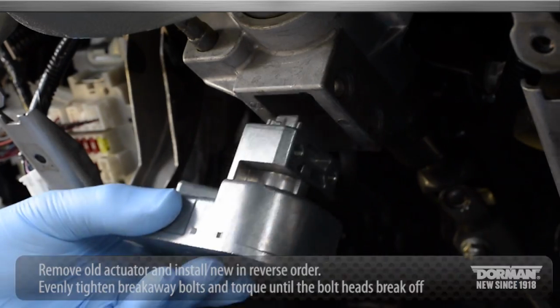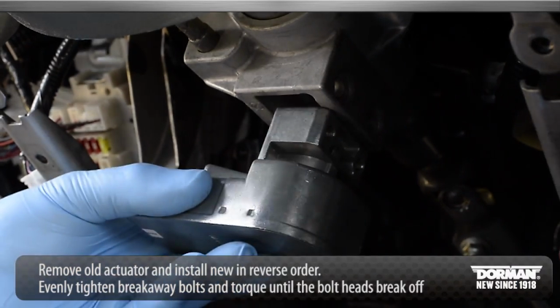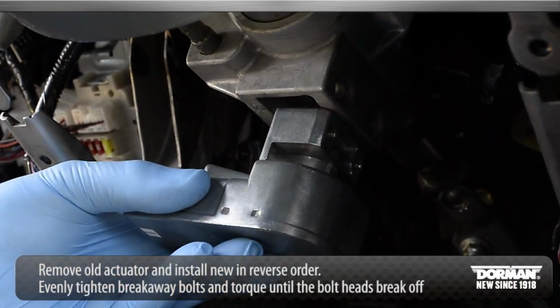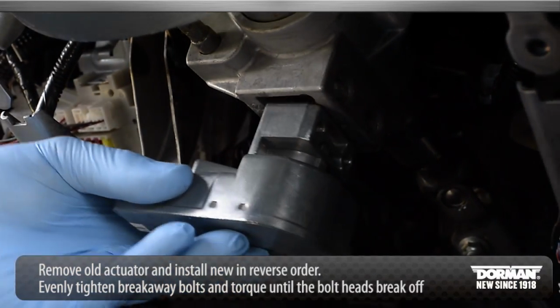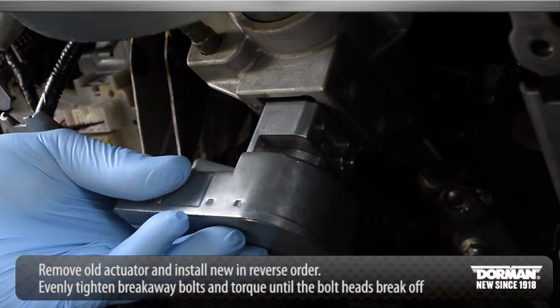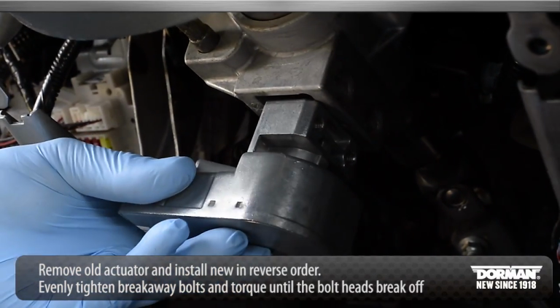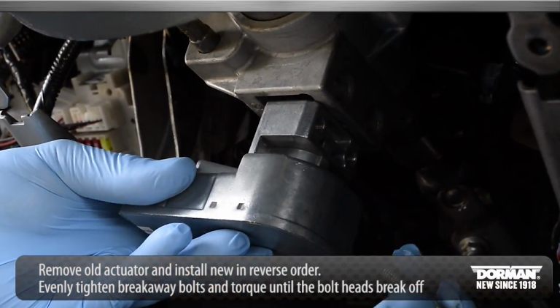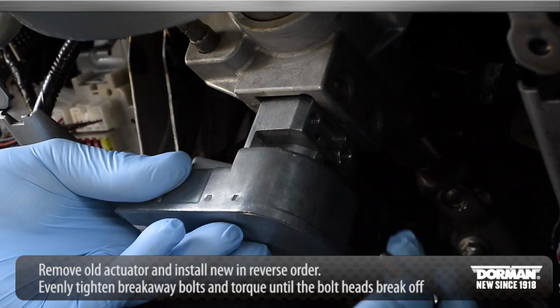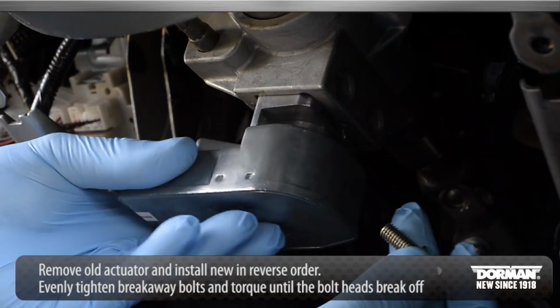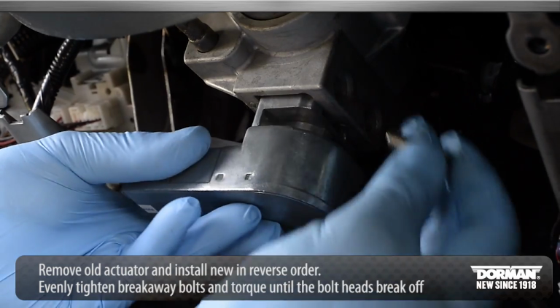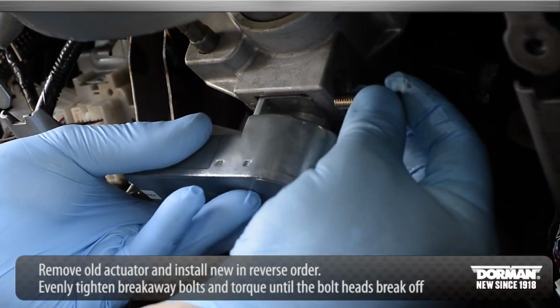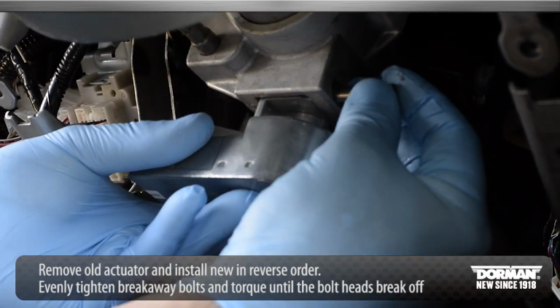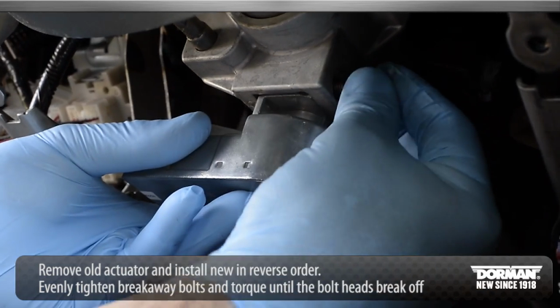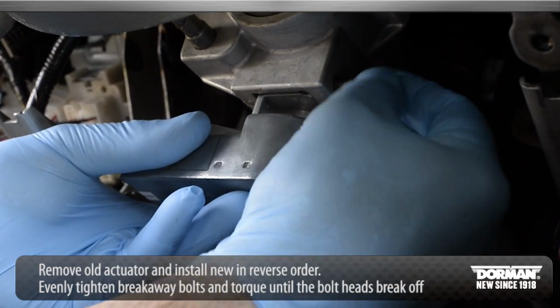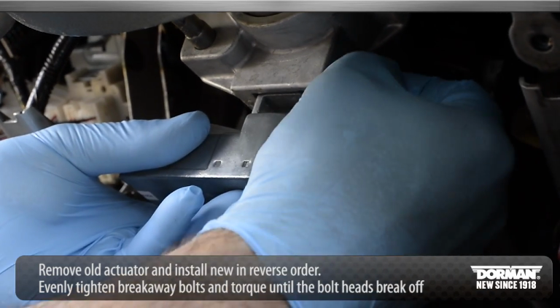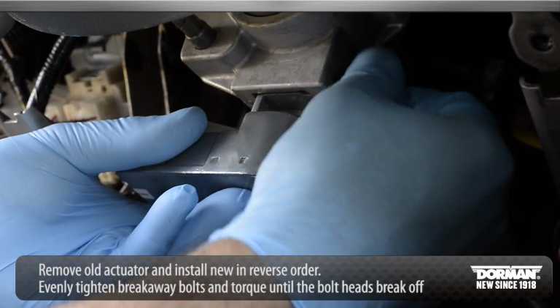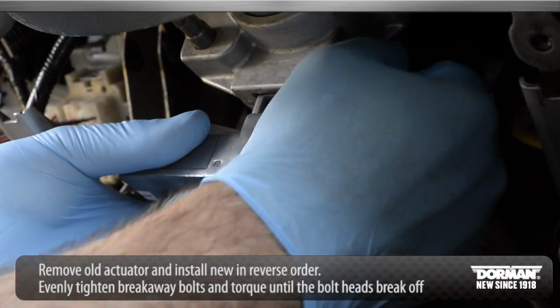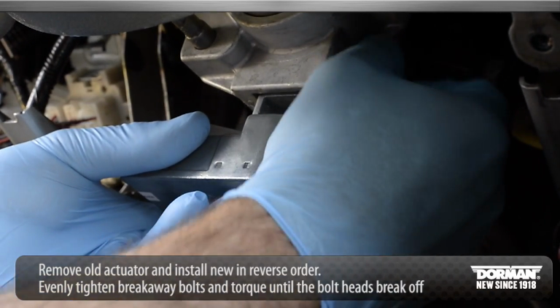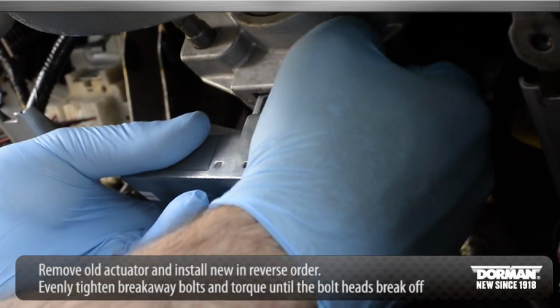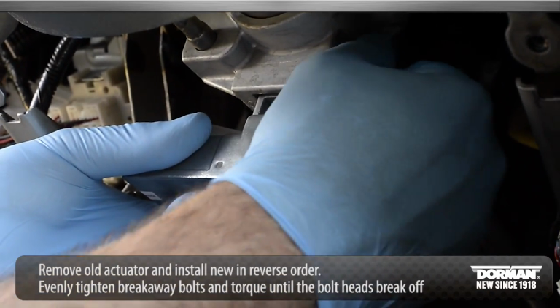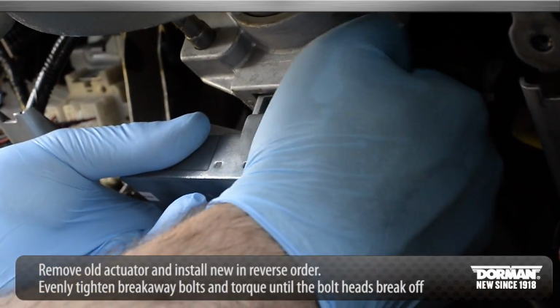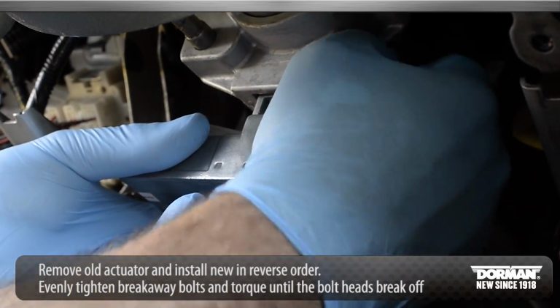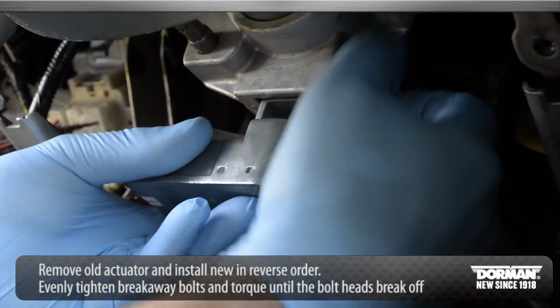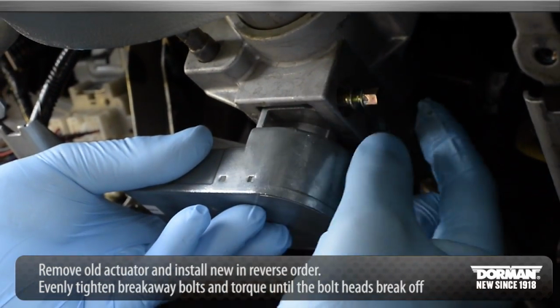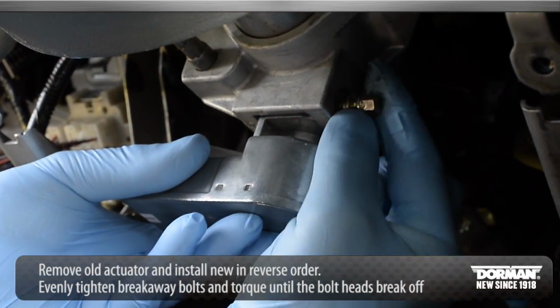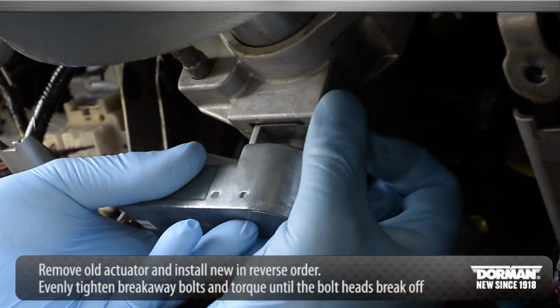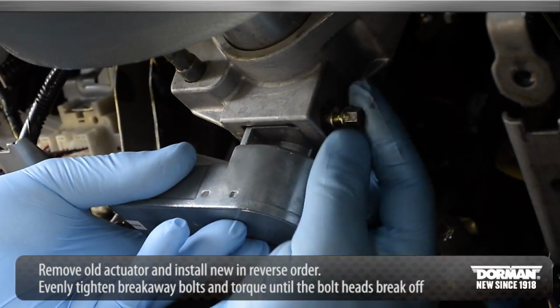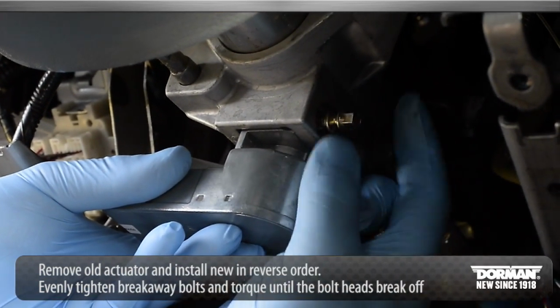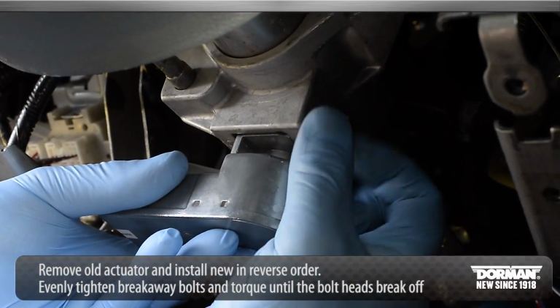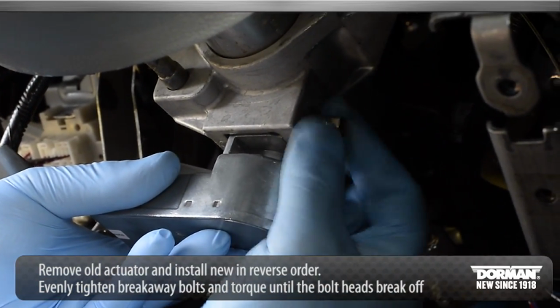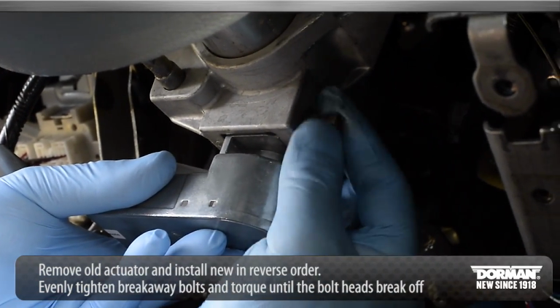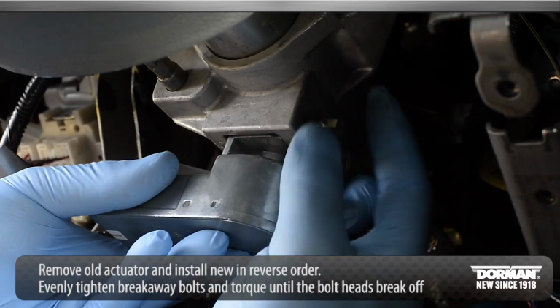Install the new actuator in reverse order. Remember to evenly tighten the breakaway bolts and torque until the bolt head breaks off.